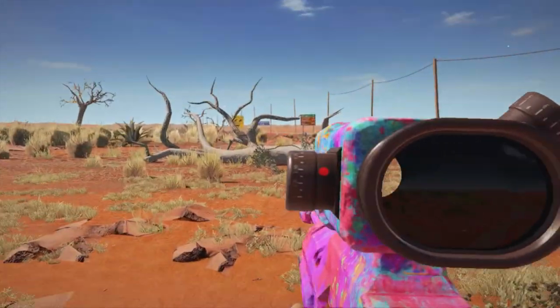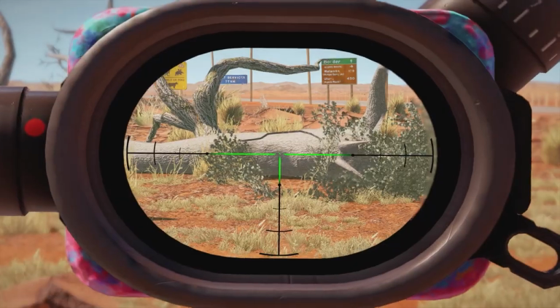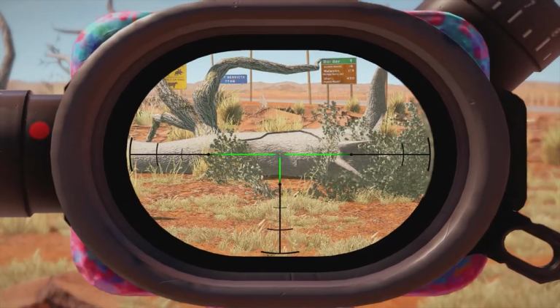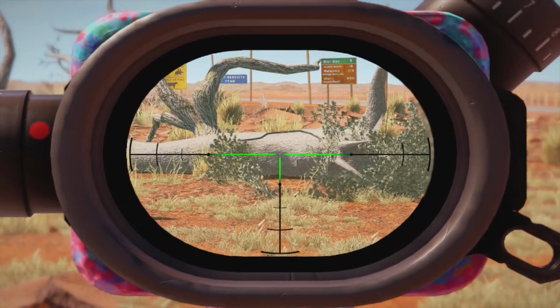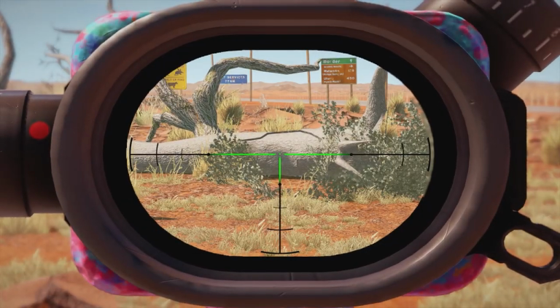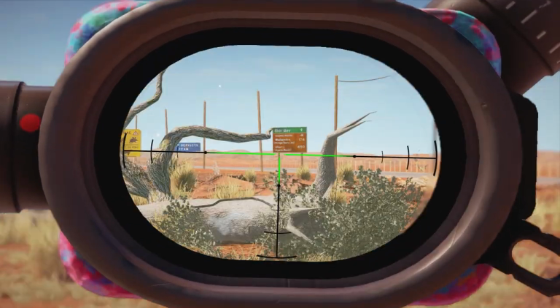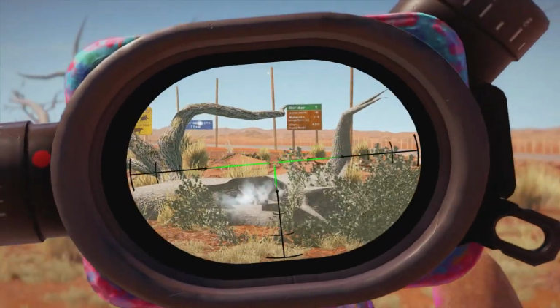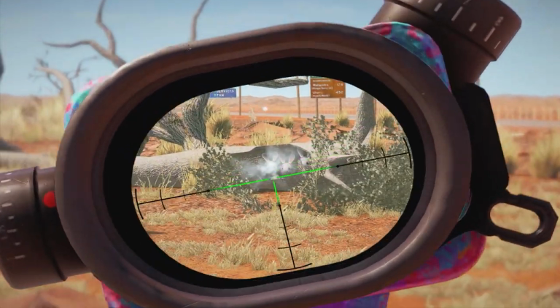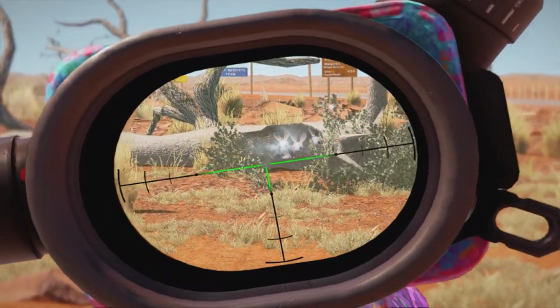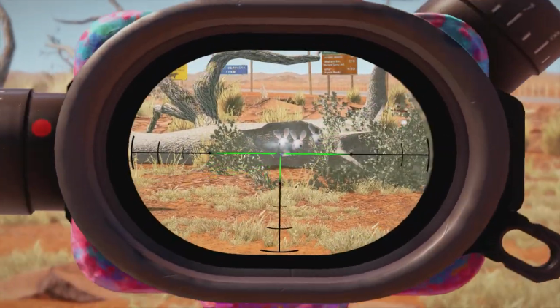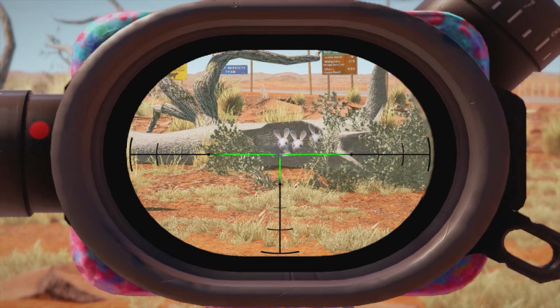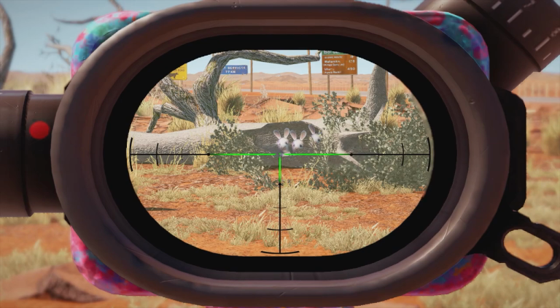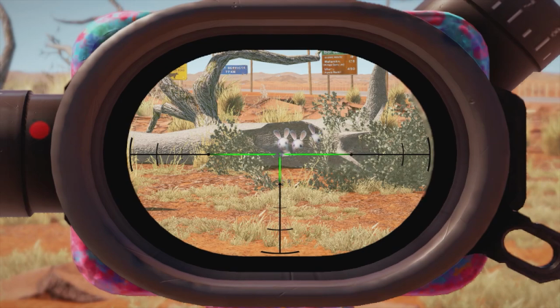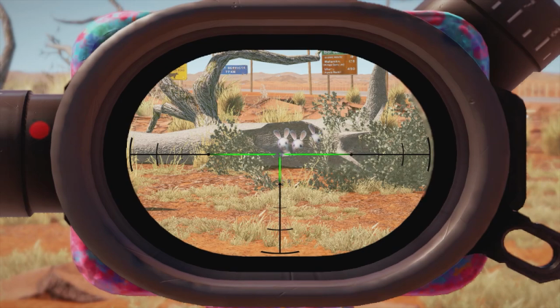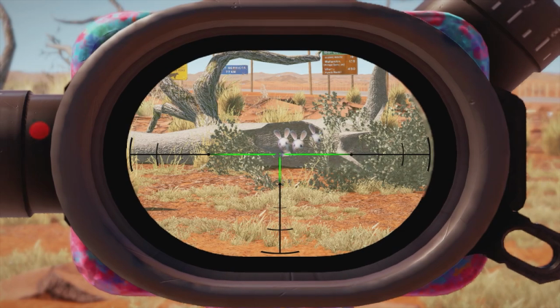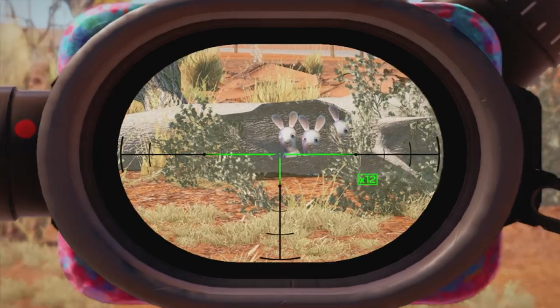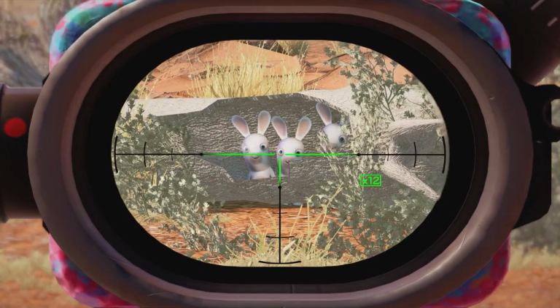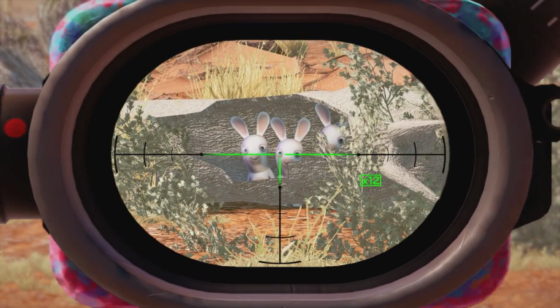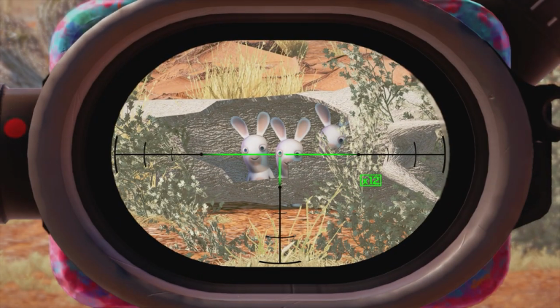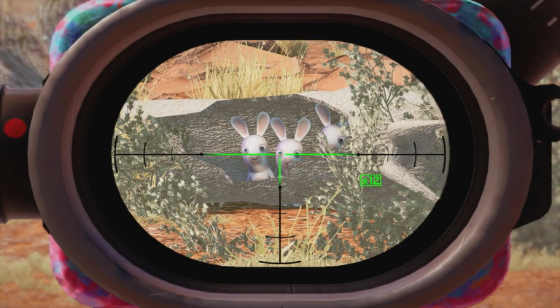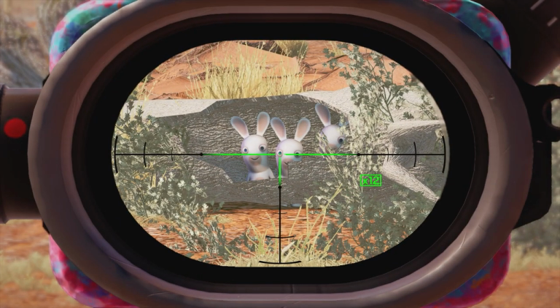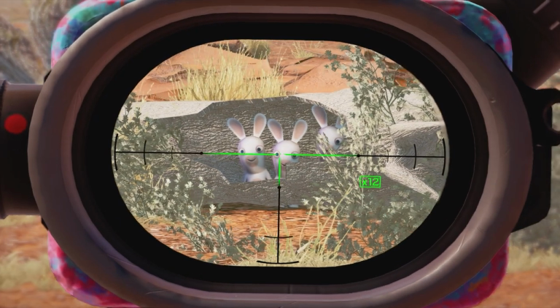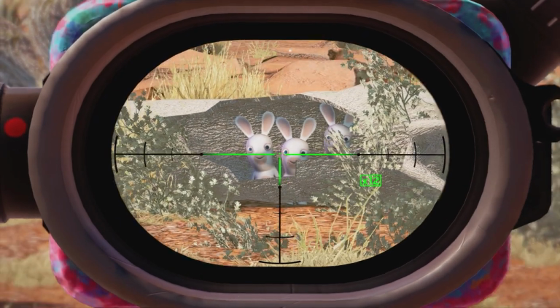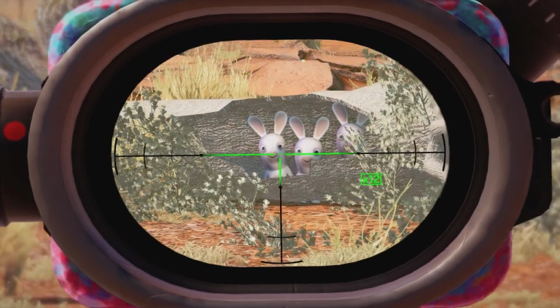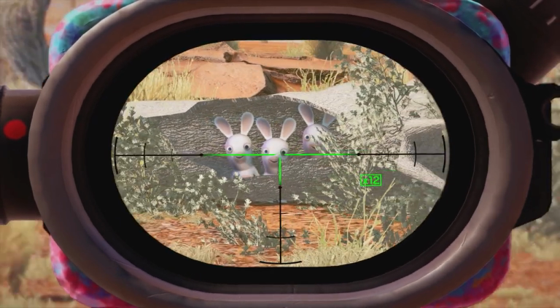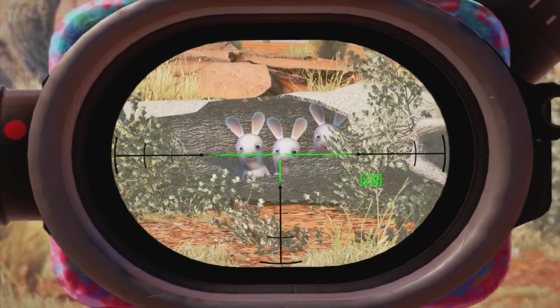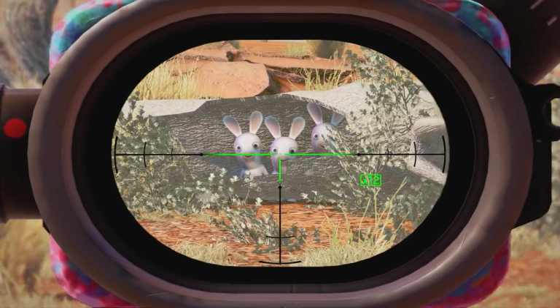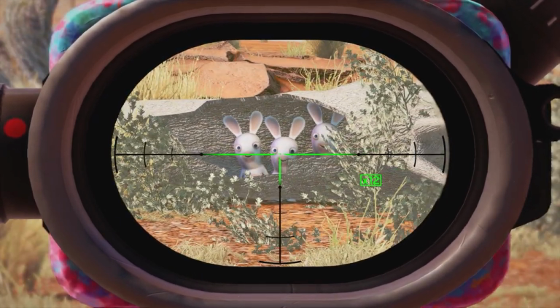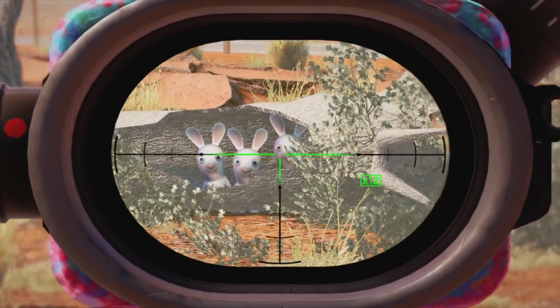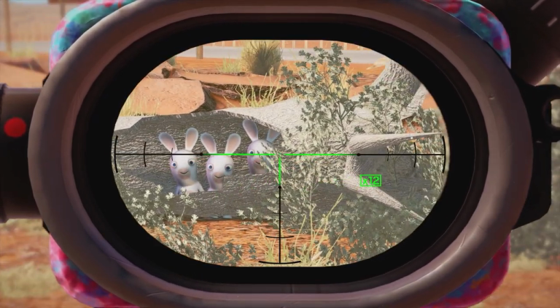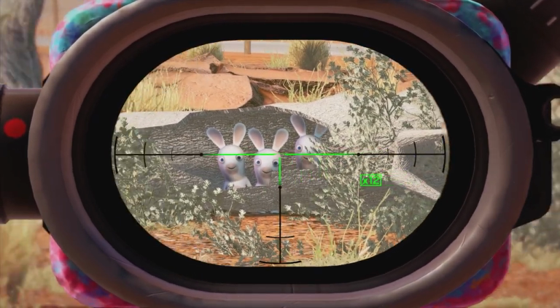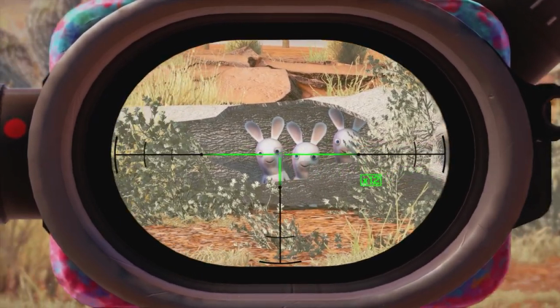Let's lighten the mood with some rabbits. All you have to do is find this log on the map Outback, shoot the center out, and you will see and hear three rabbits come out from the log.